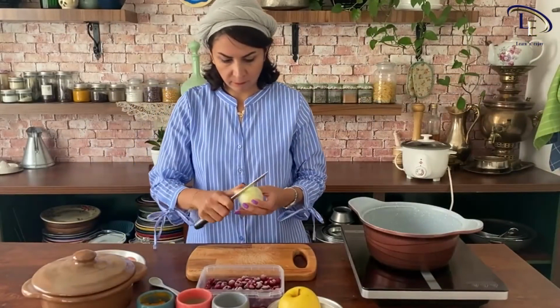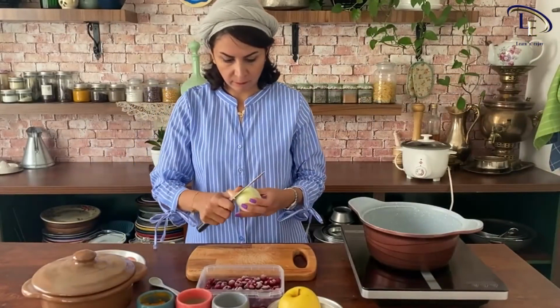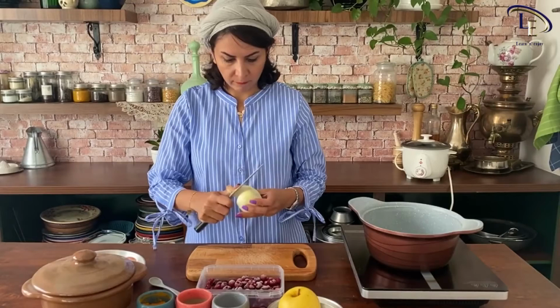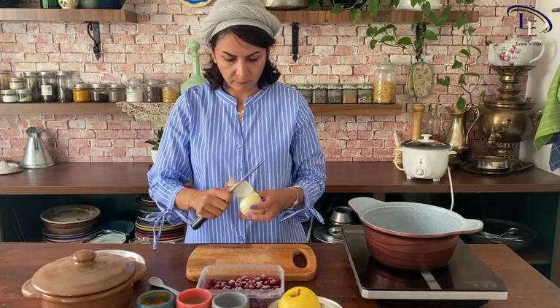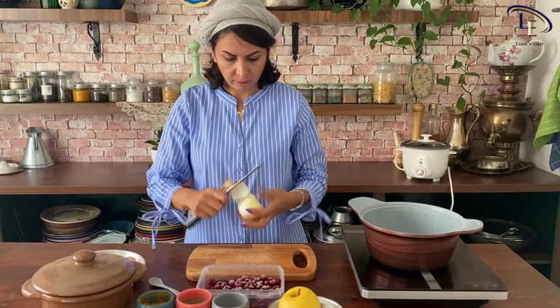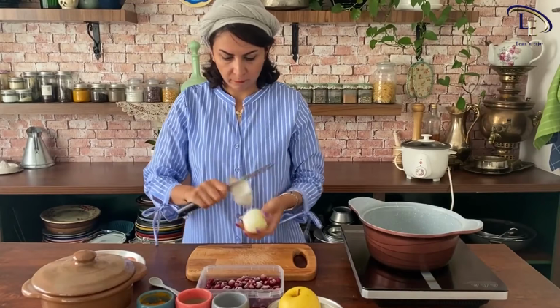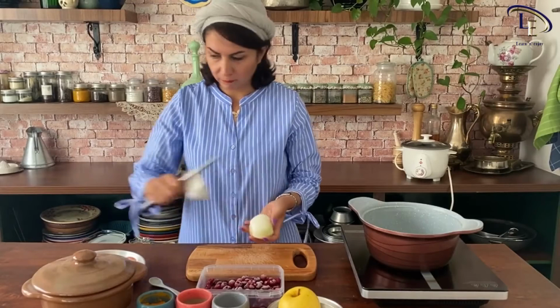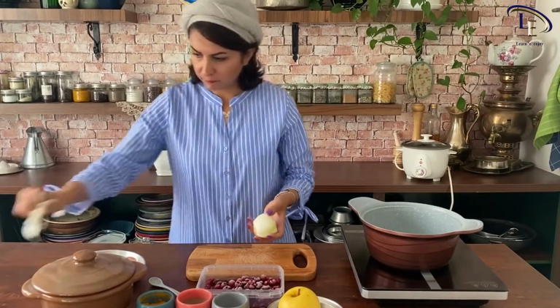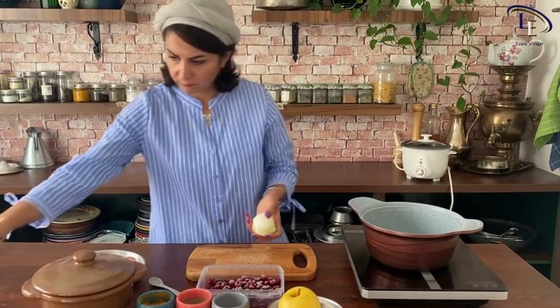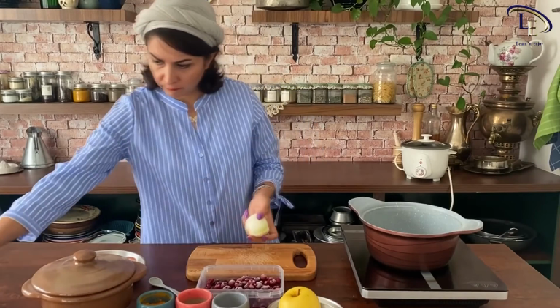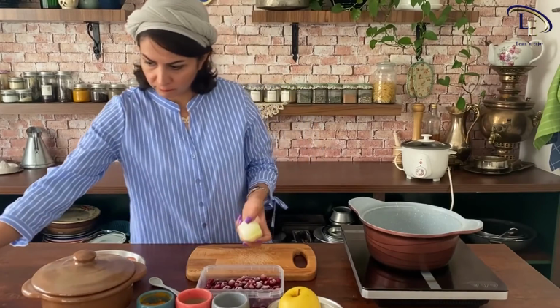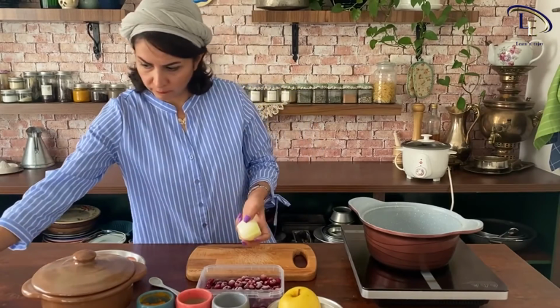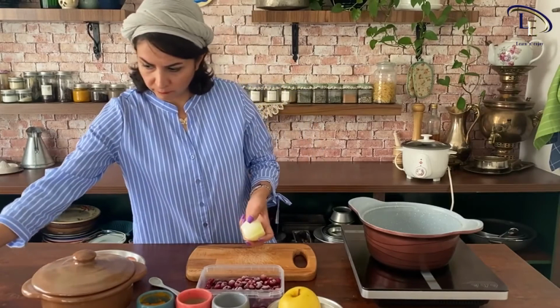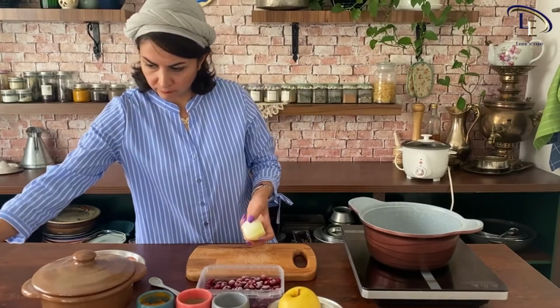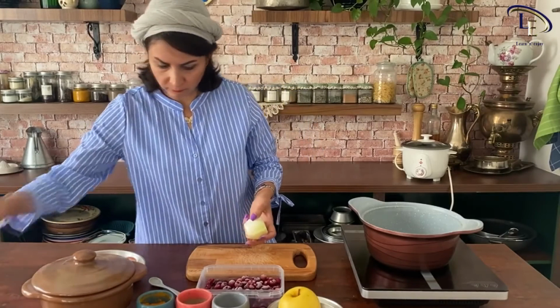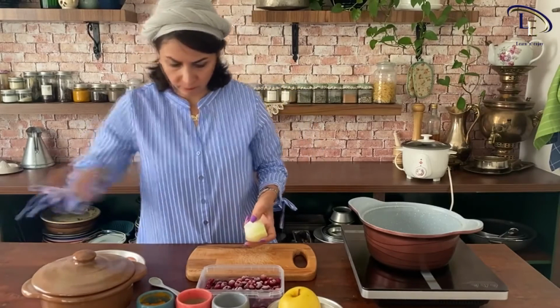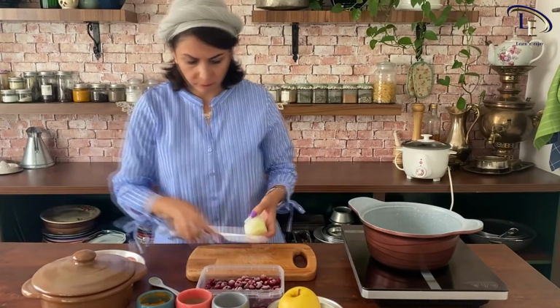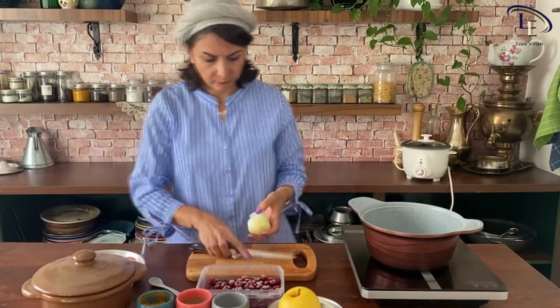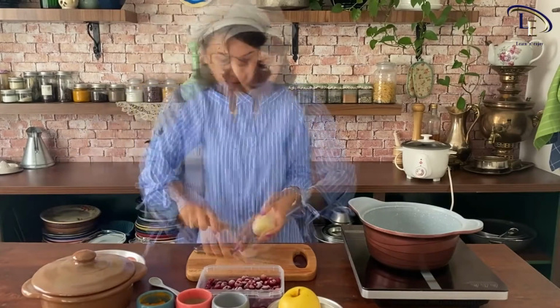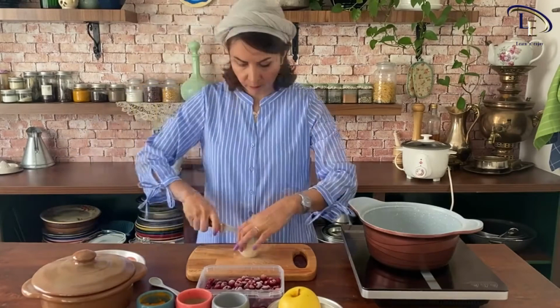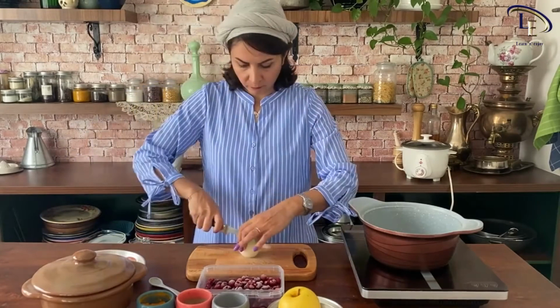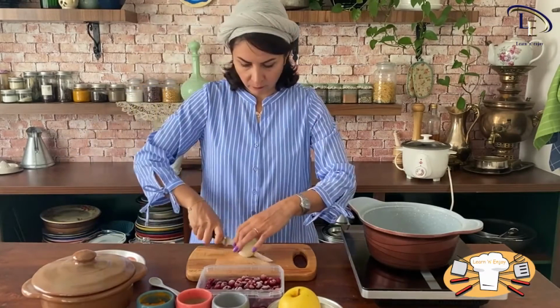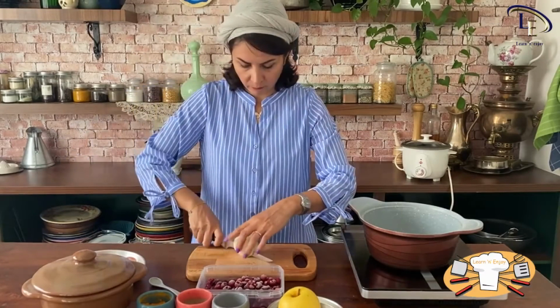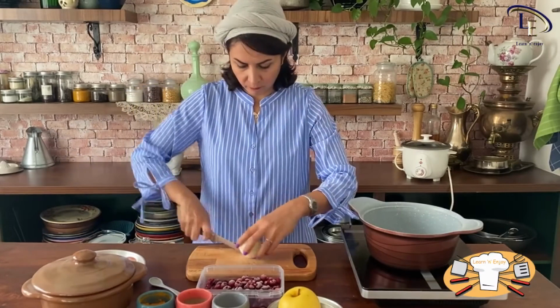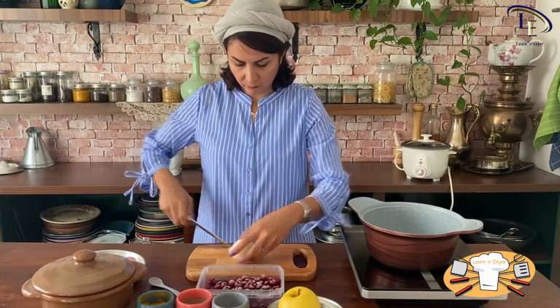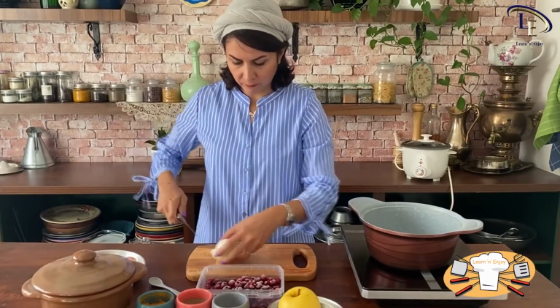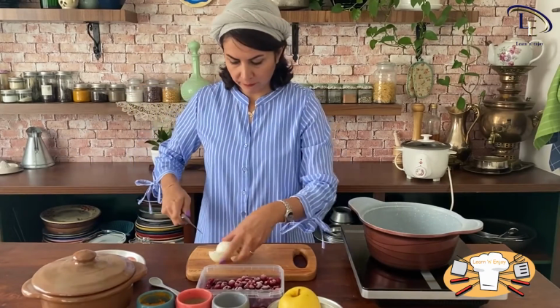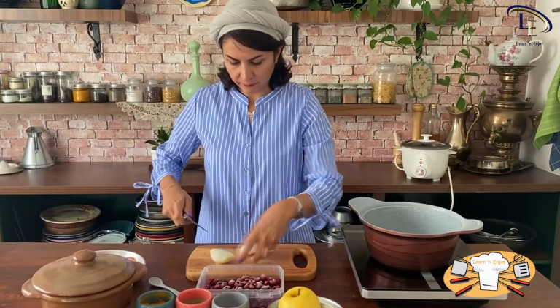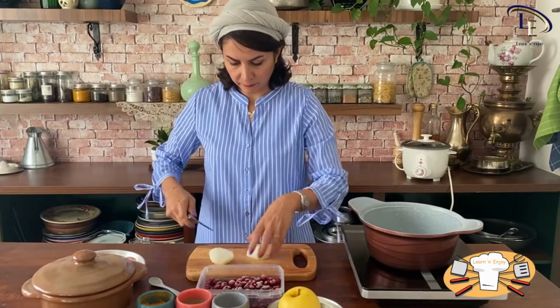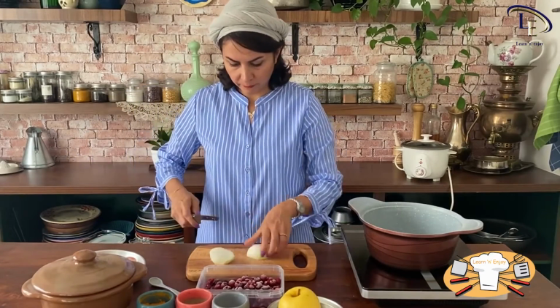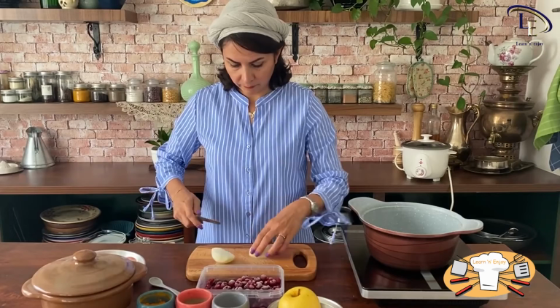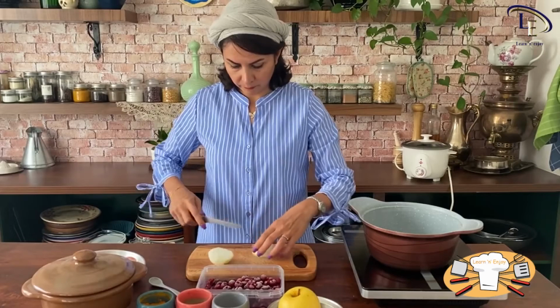Next, peel a large onion, chop it finely, and sauté with some oil.